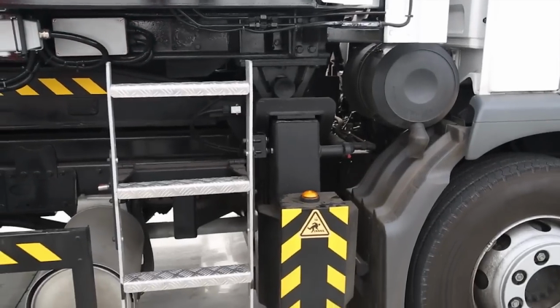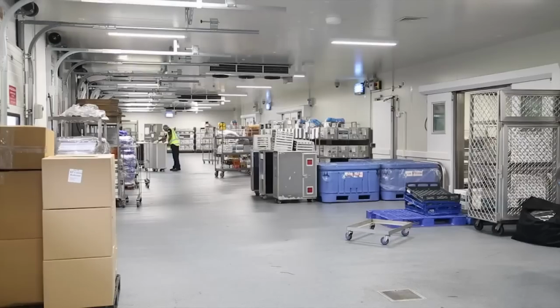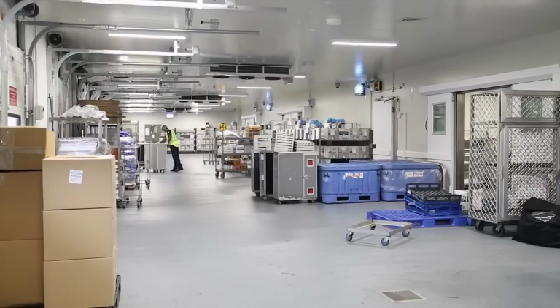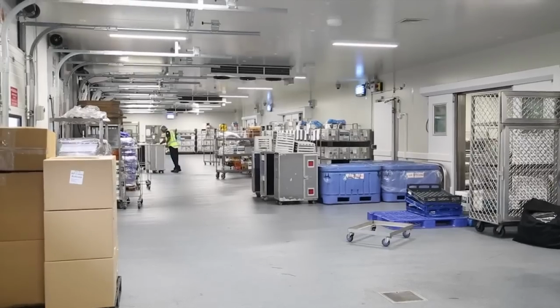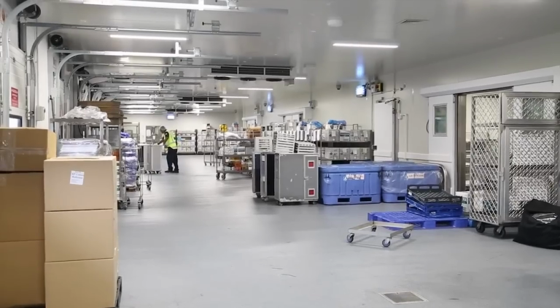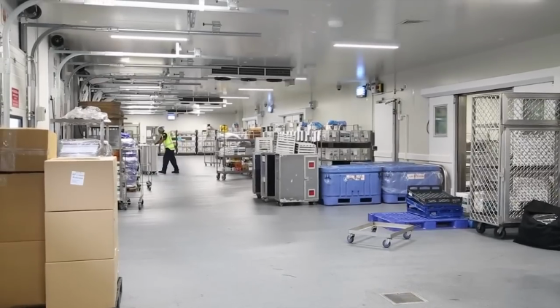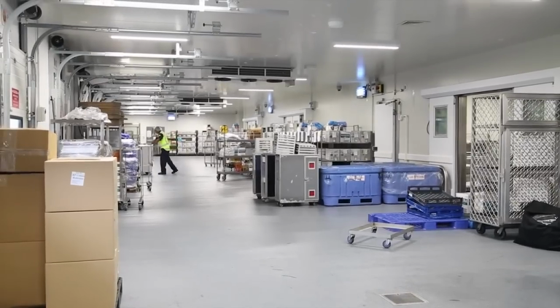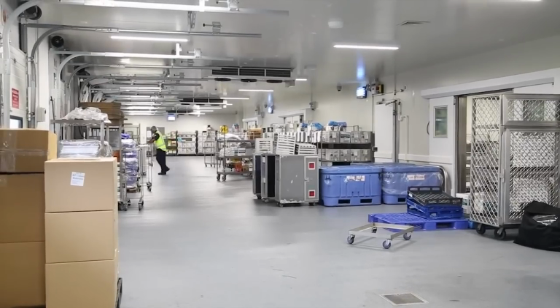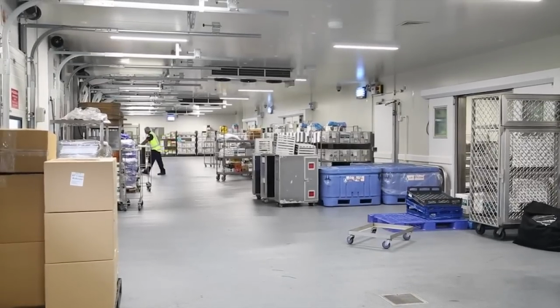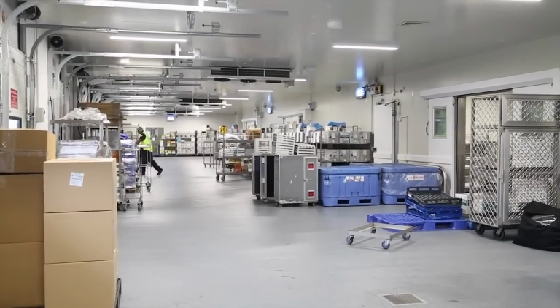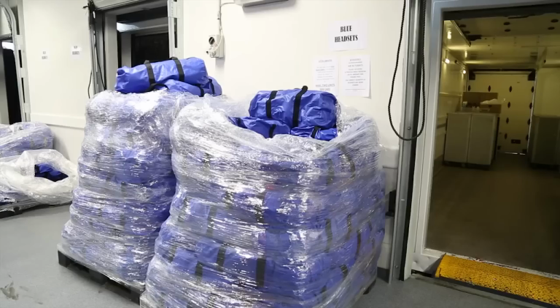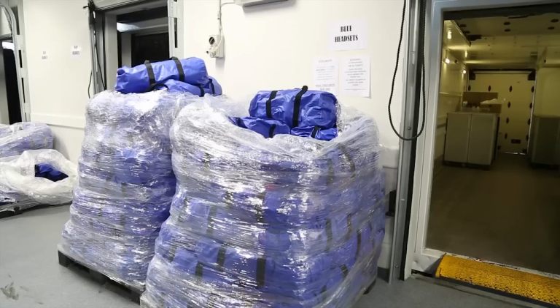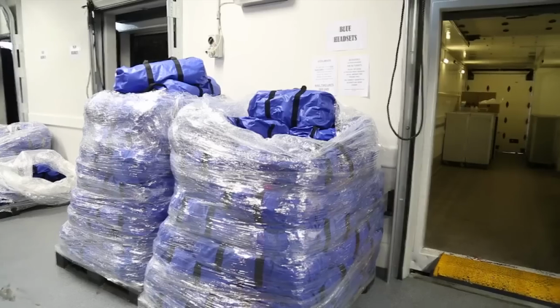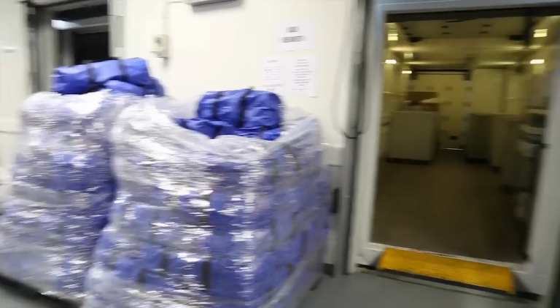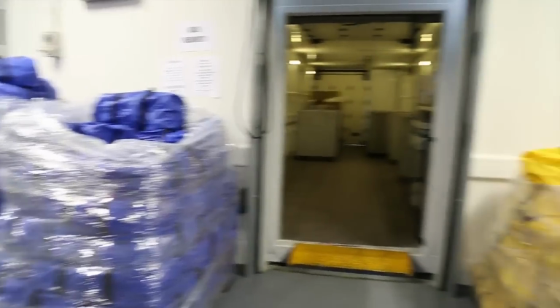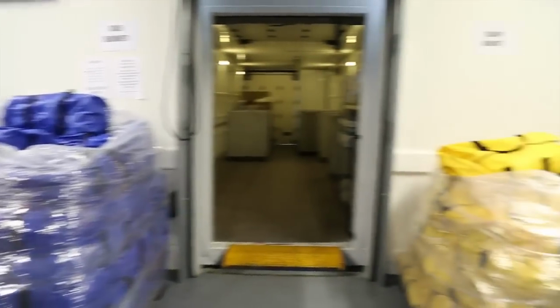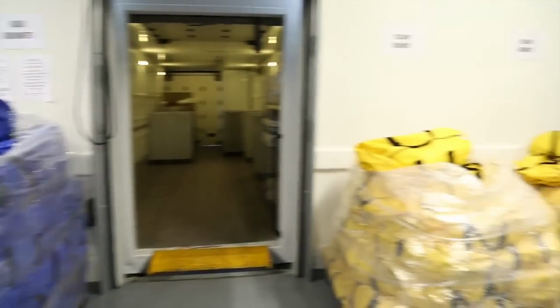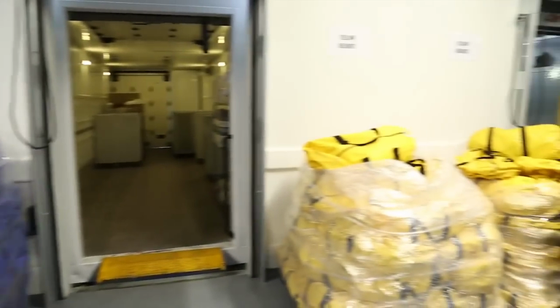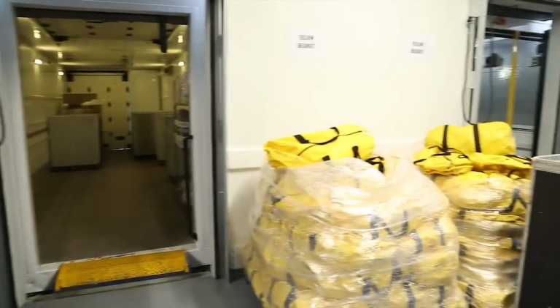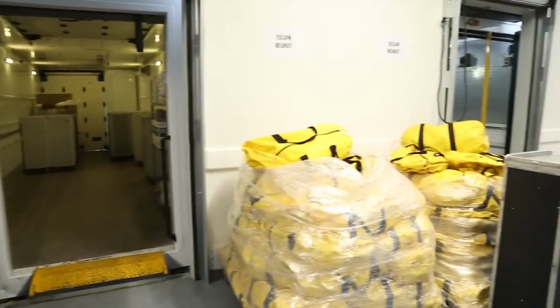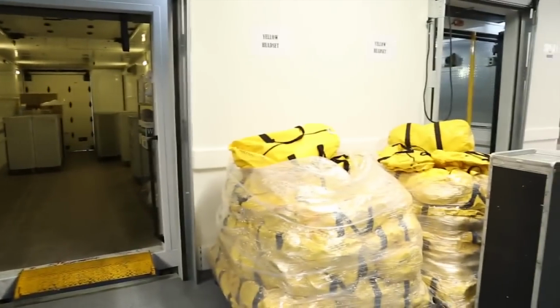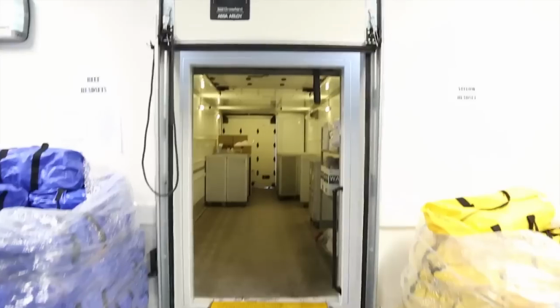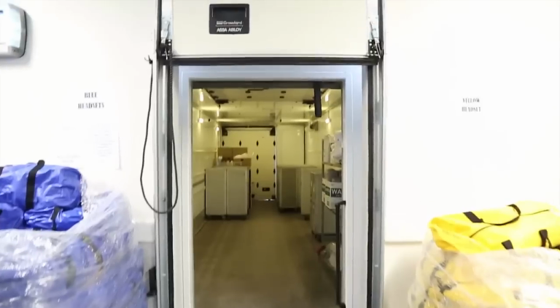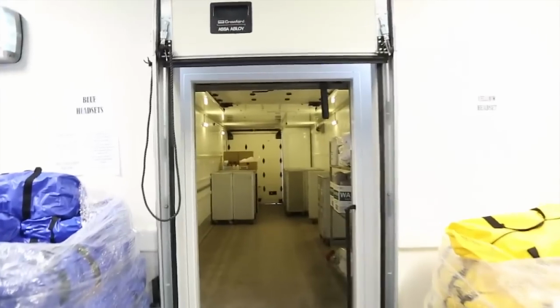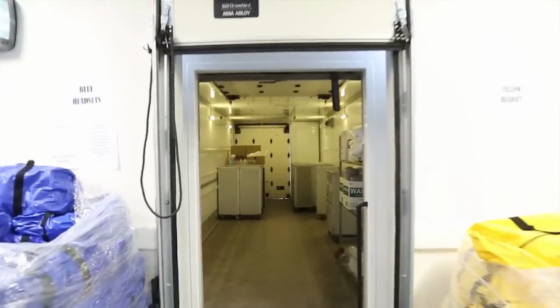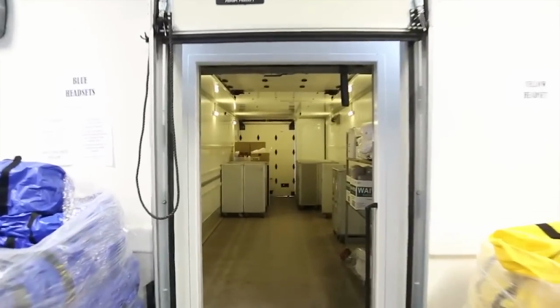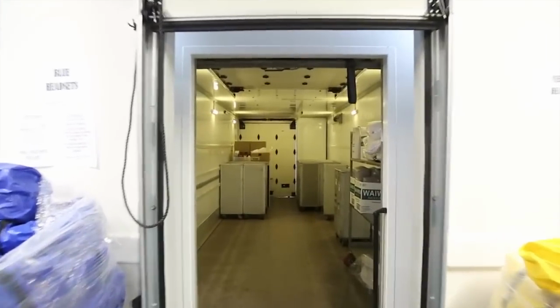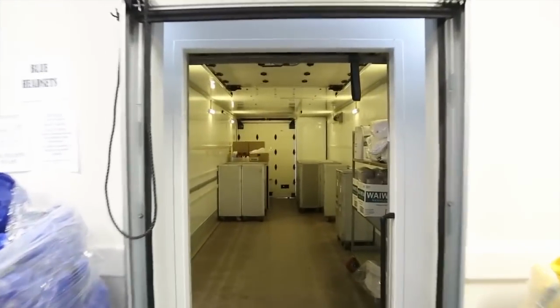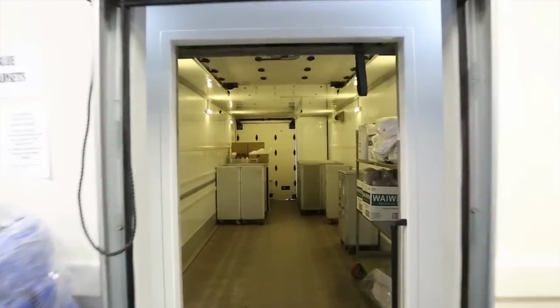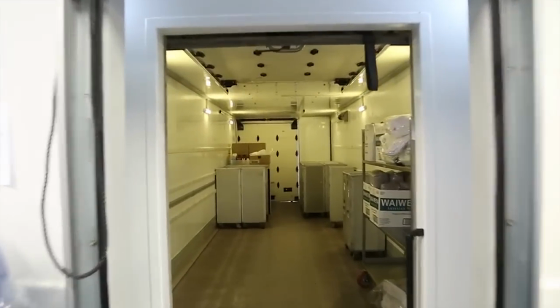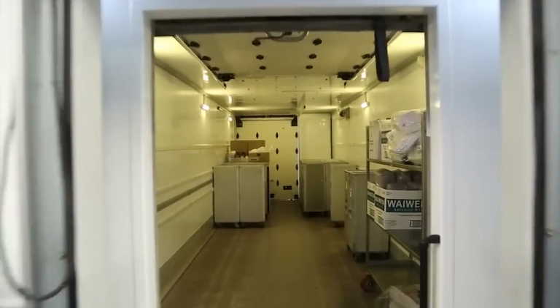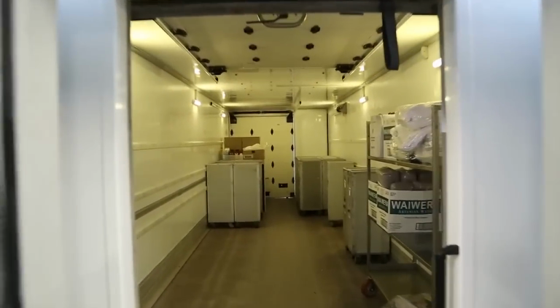Outgoing food, beverages, magazines, audio headsets and other requirements for several aircraft are loaded into the truck via the back door and secured.